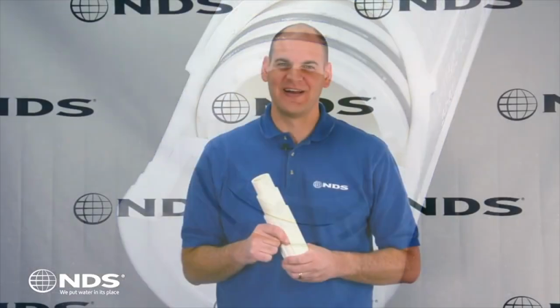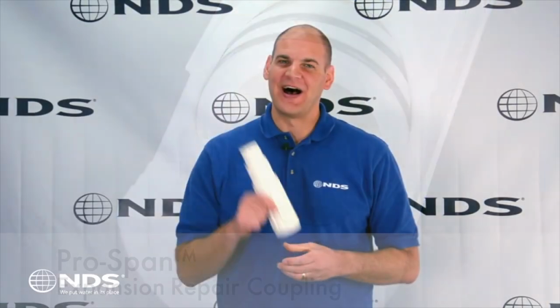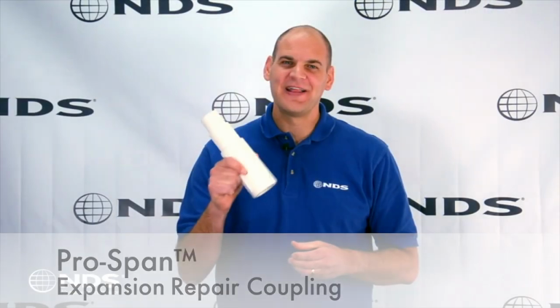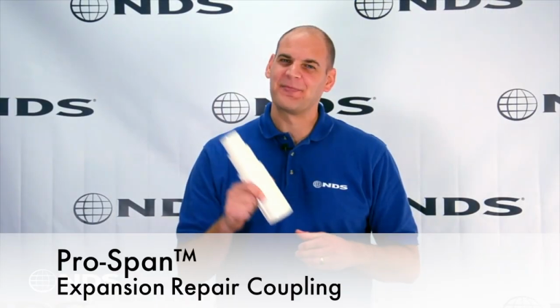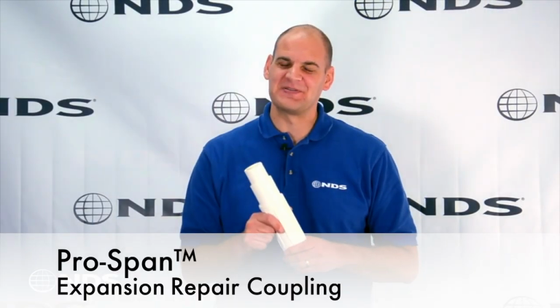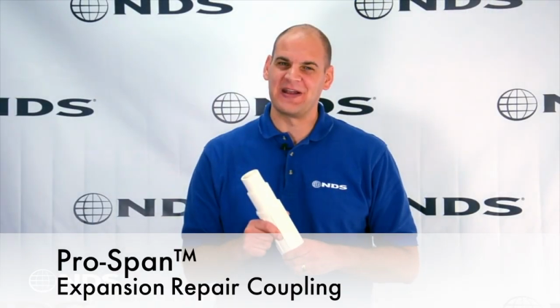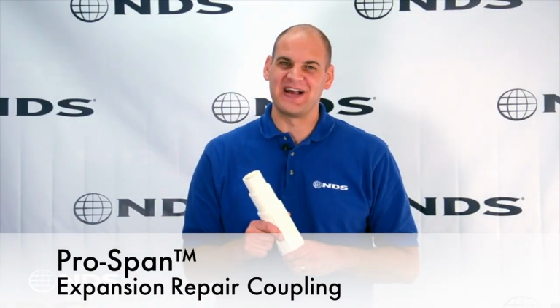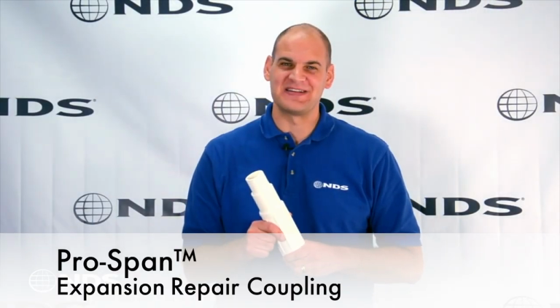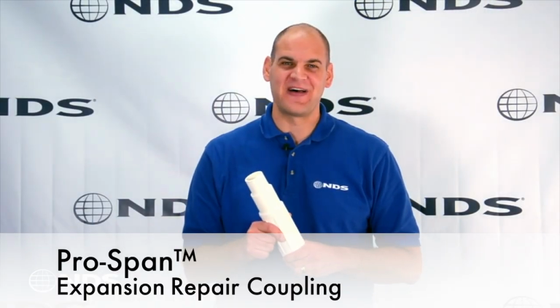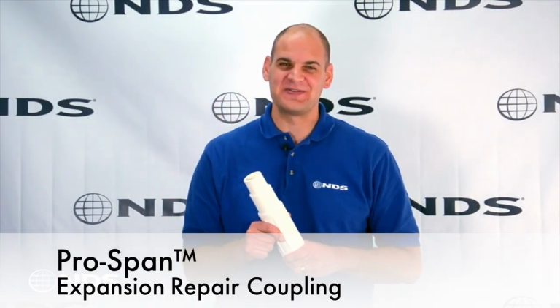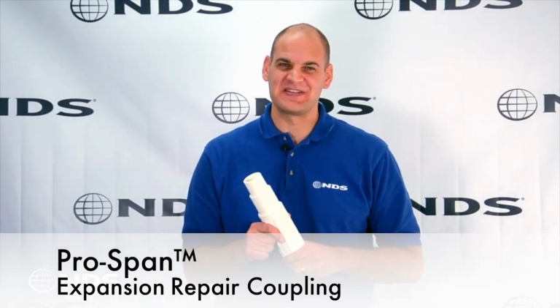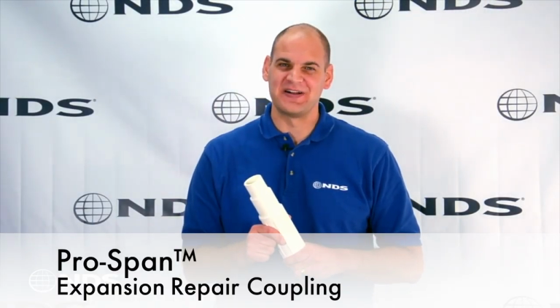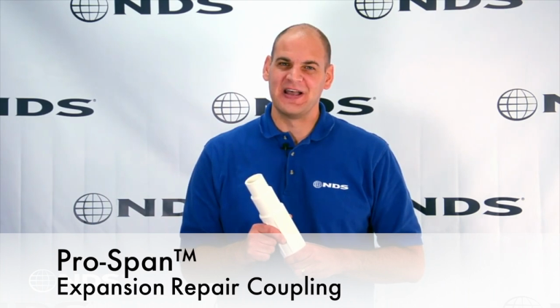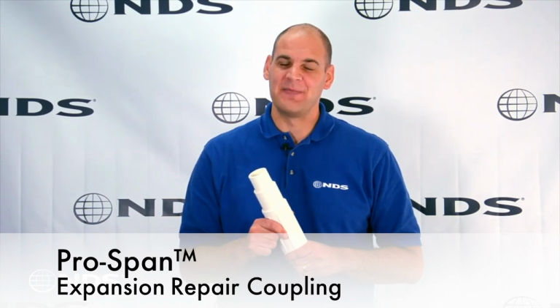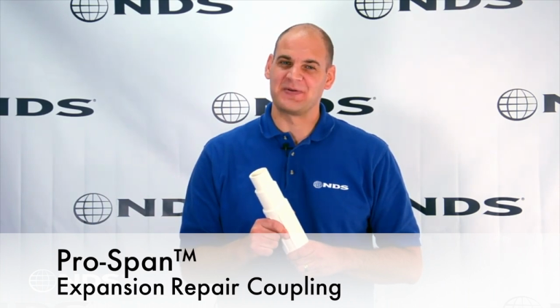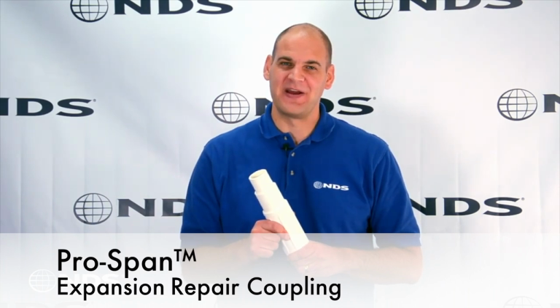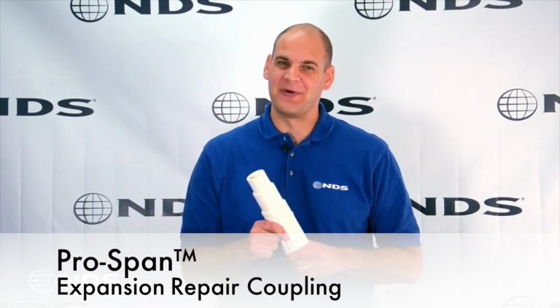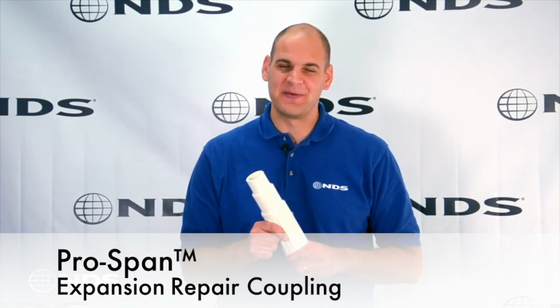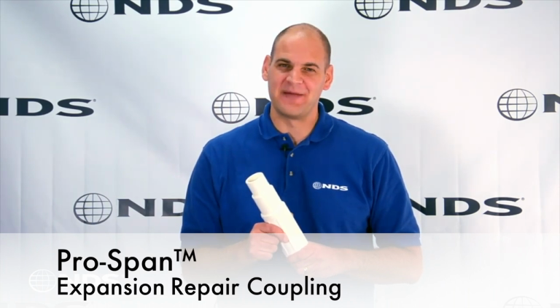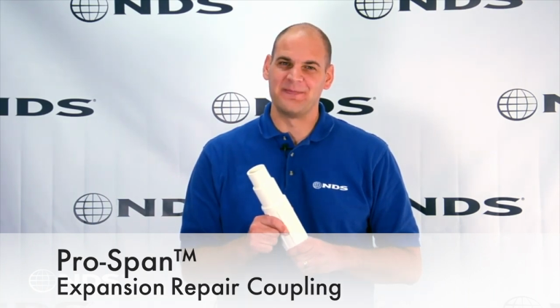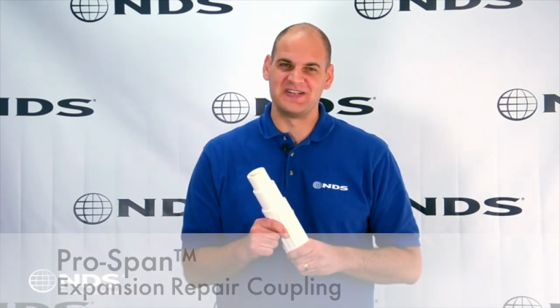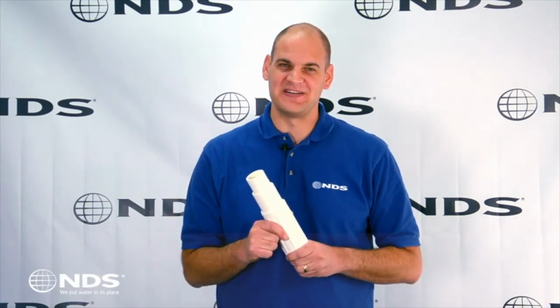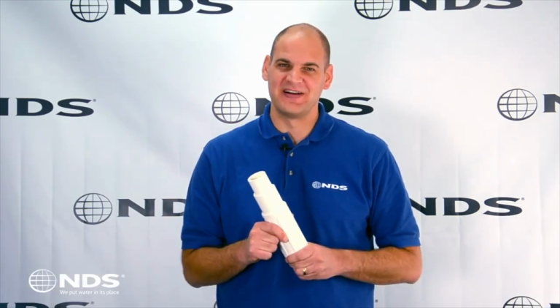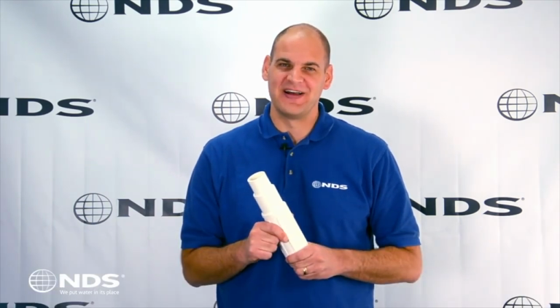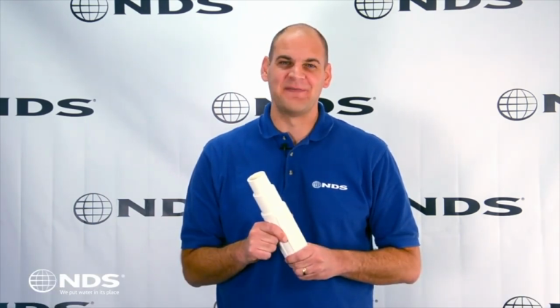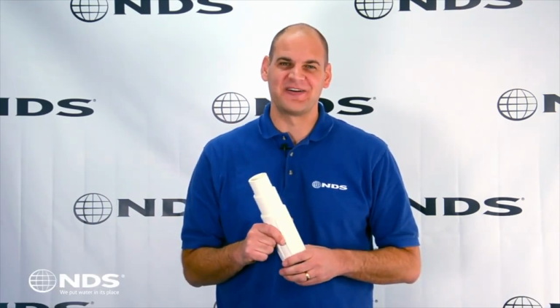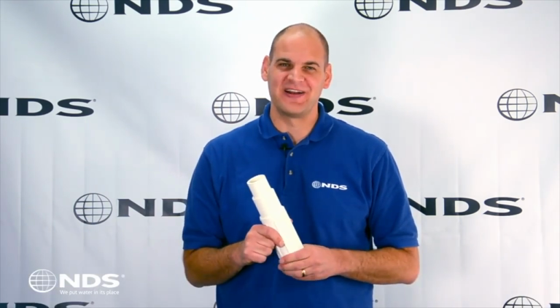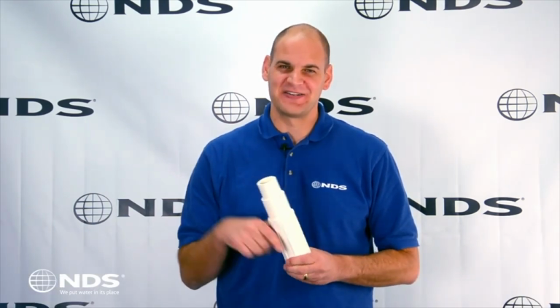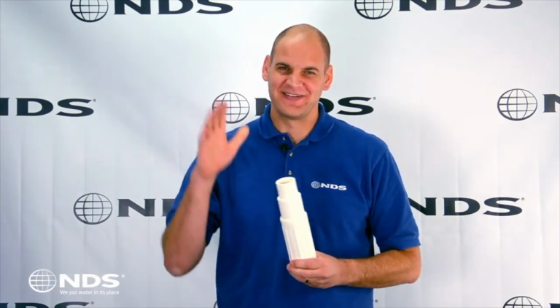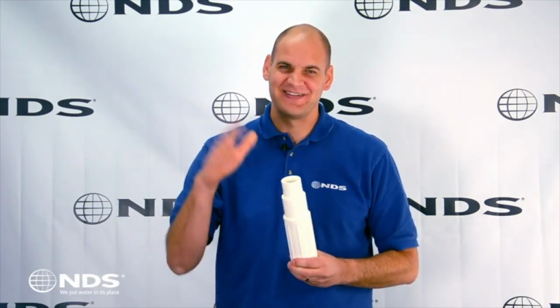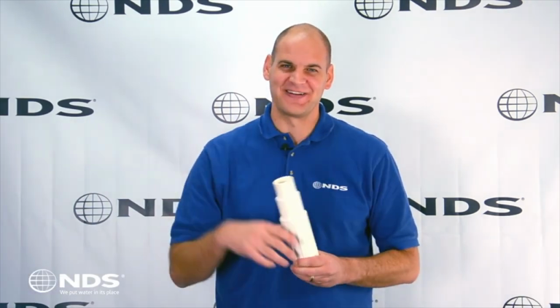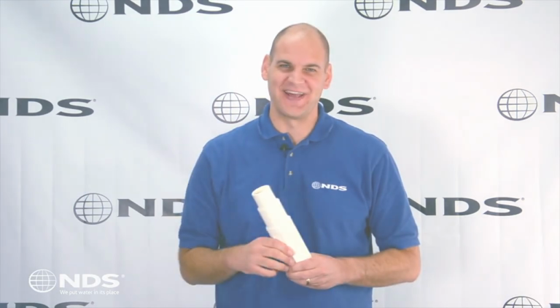I love the ProSpan because it is fast to install and makes repairing a broken pipe much easier. I'm Dr. Drainage, talk to you later.